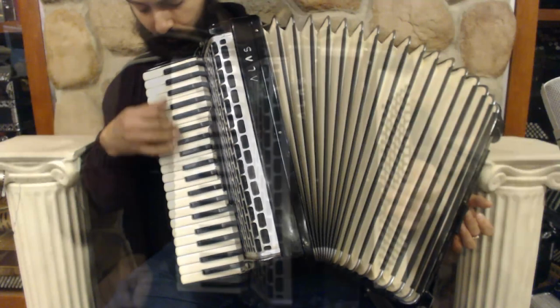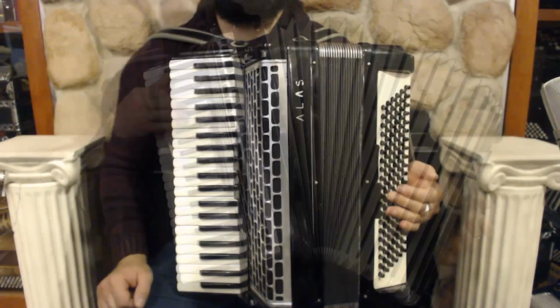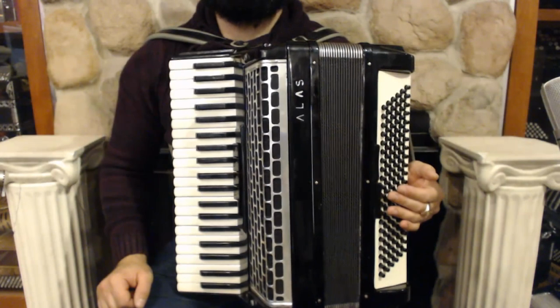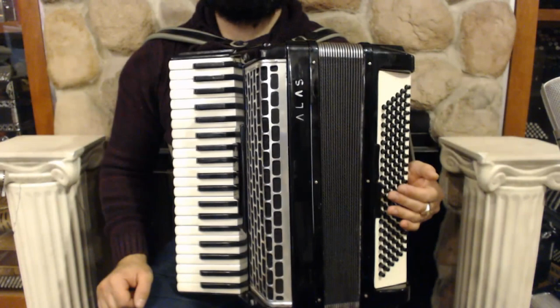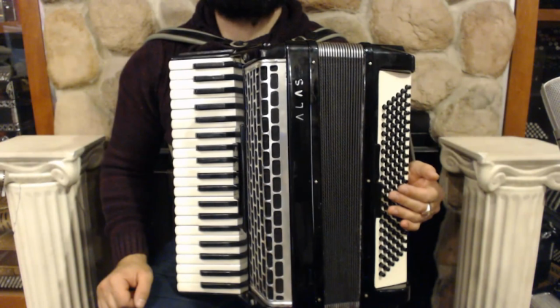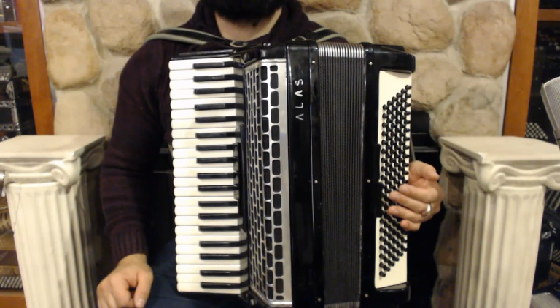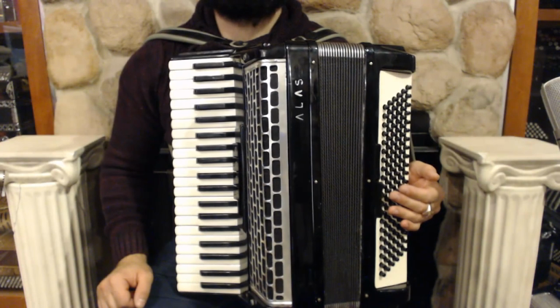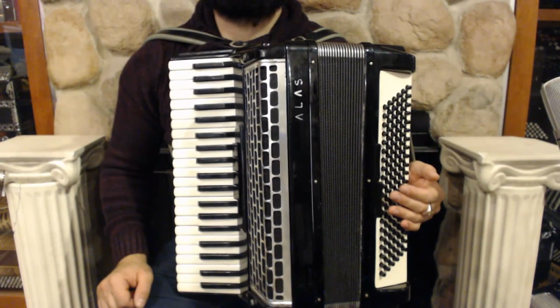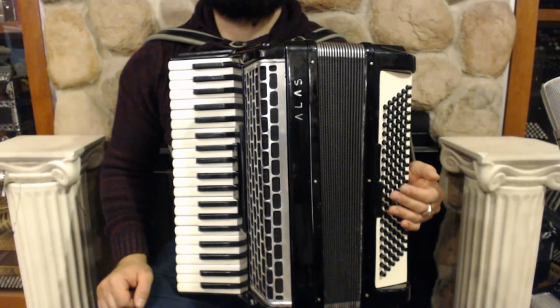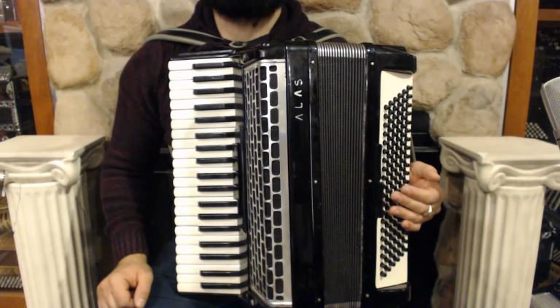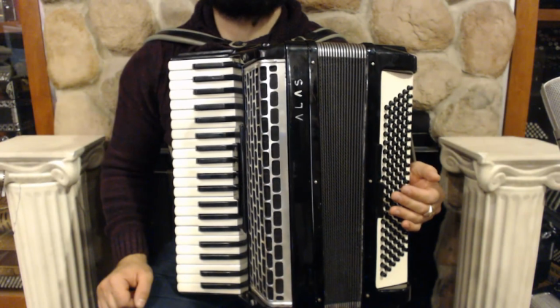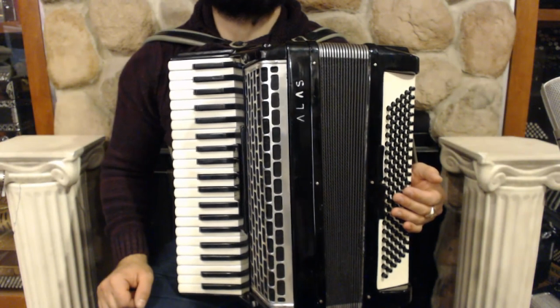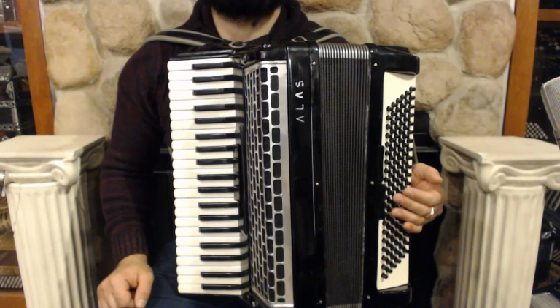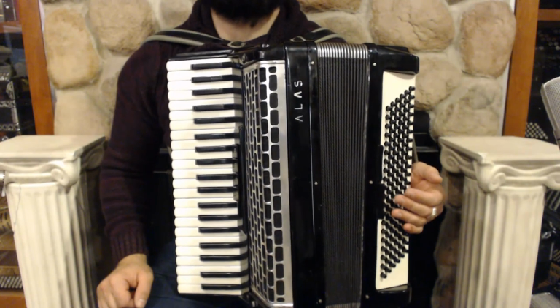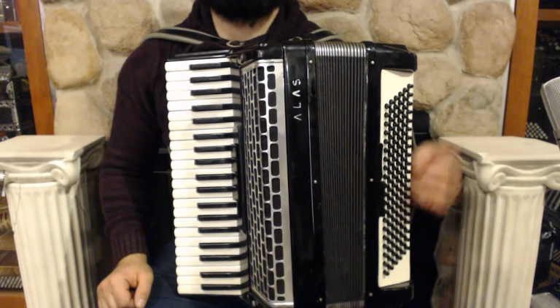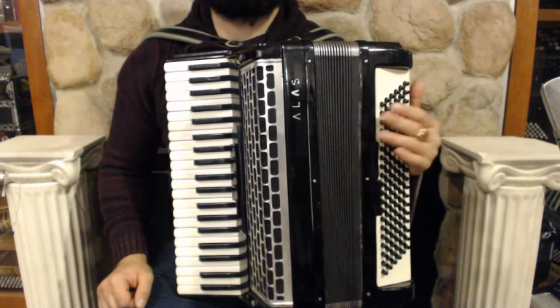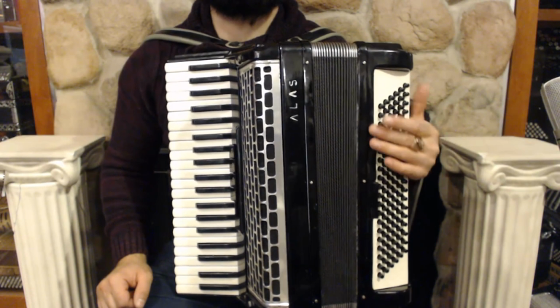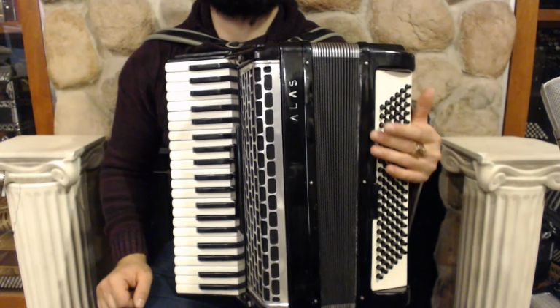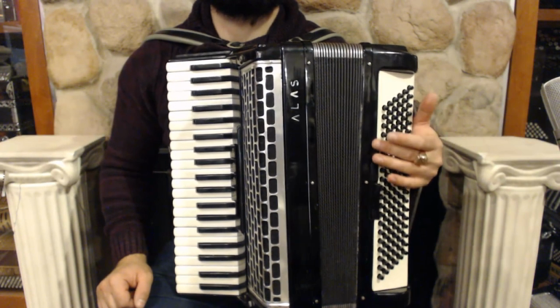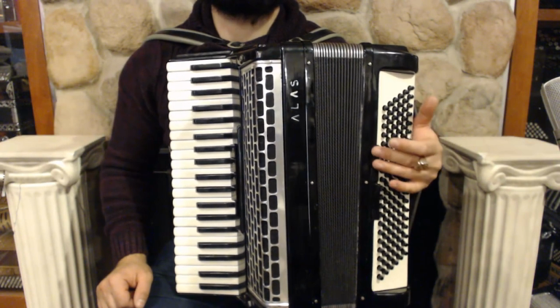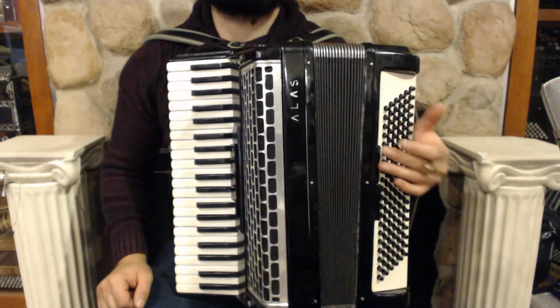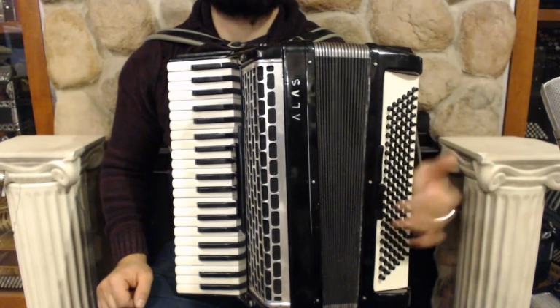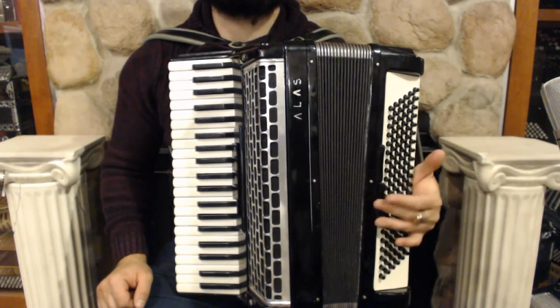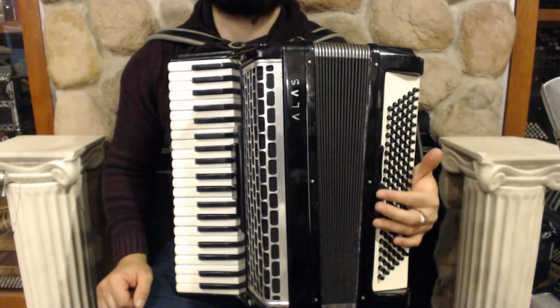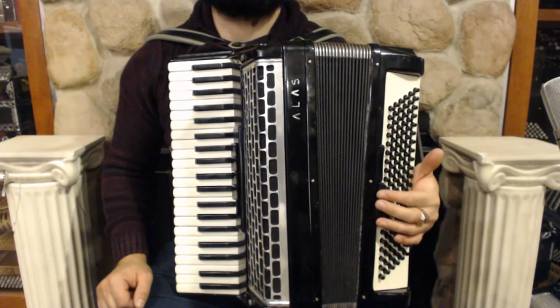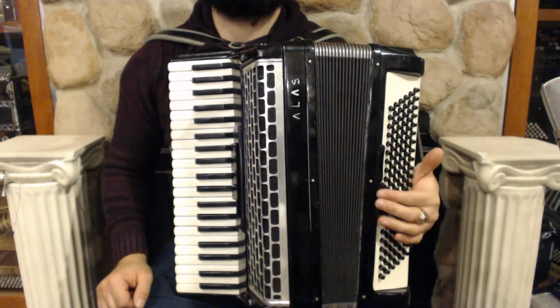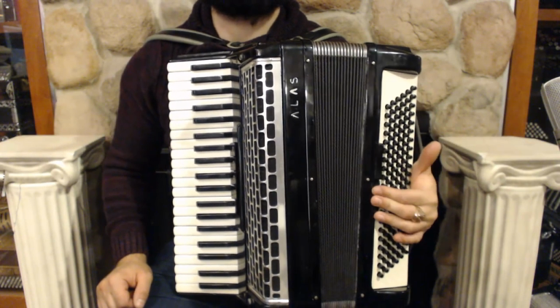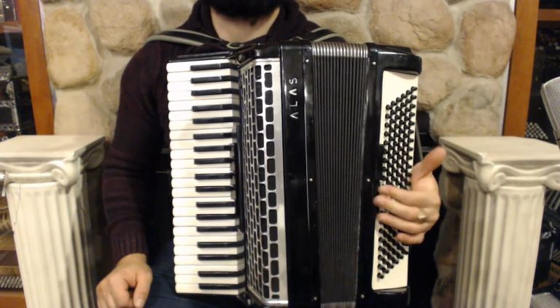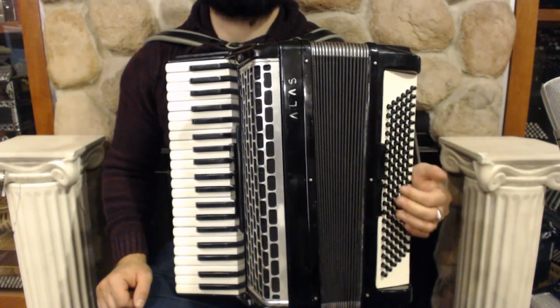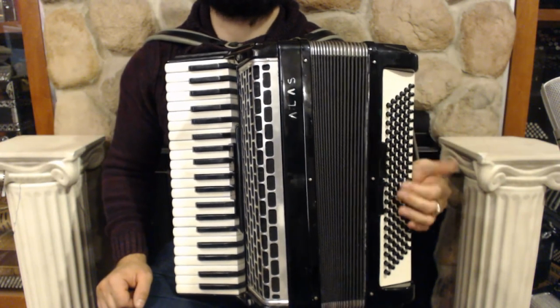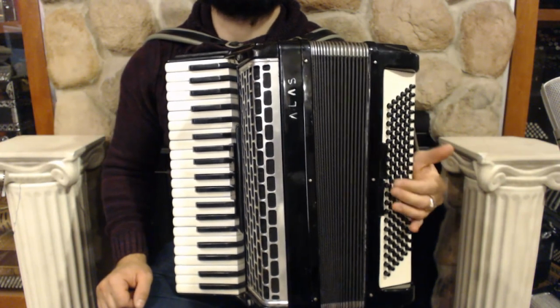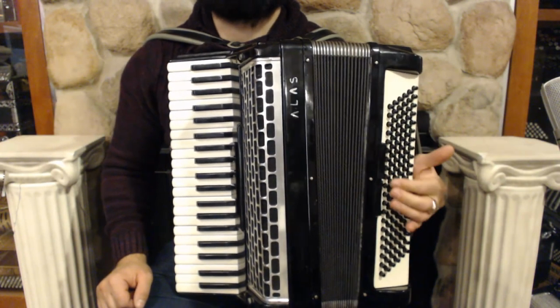On the bass side we have 120 bass buttons, 2 register switches and 4 sets of reeds.